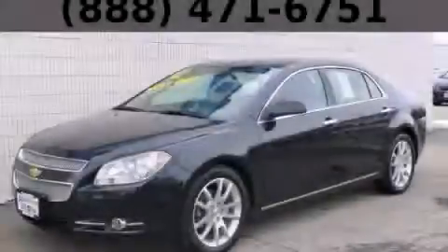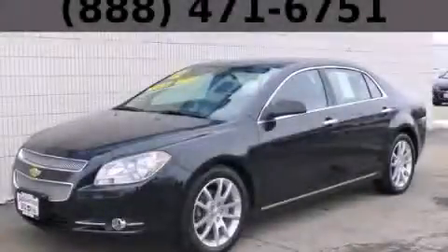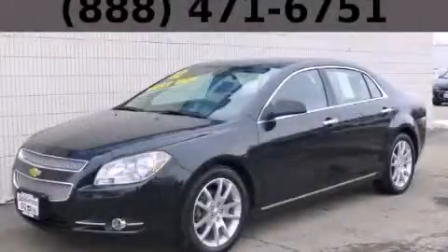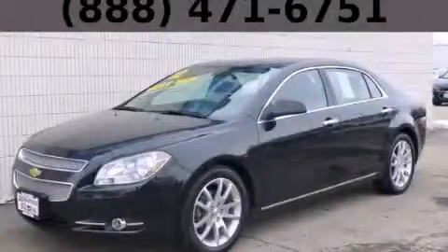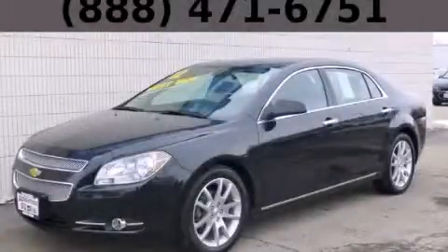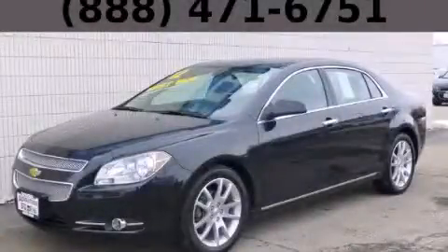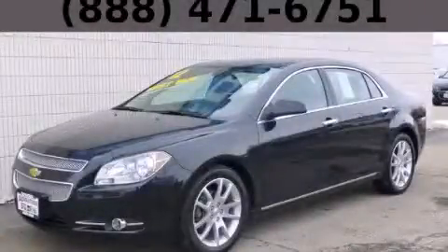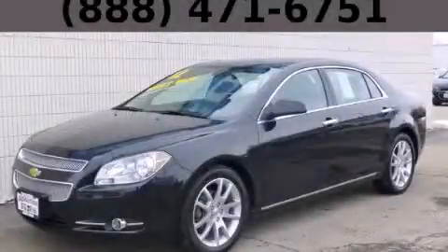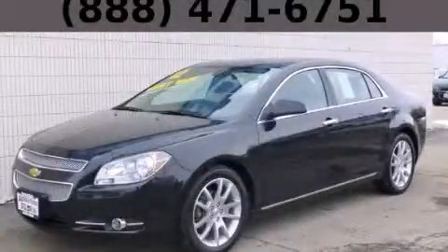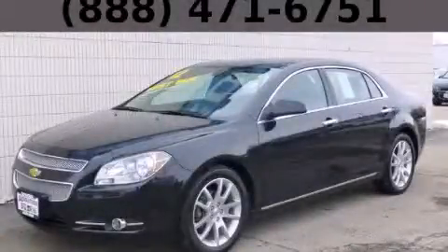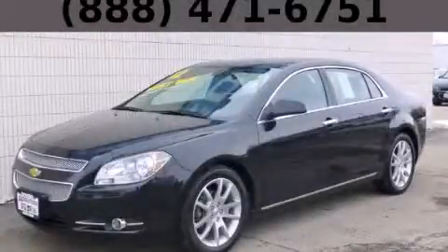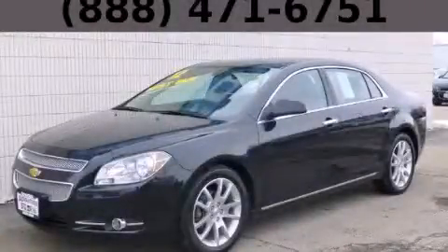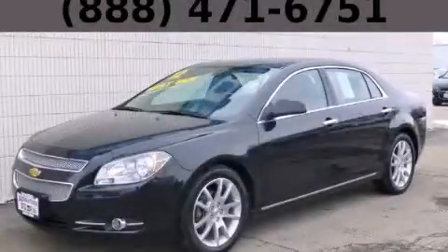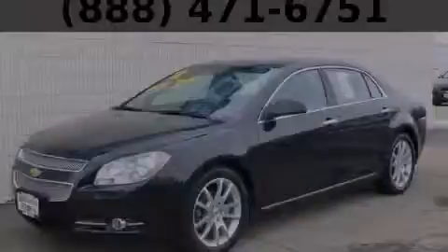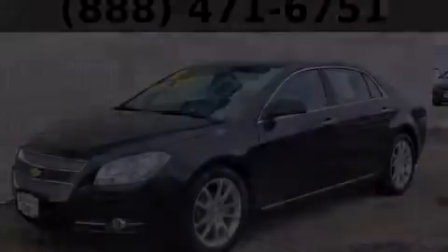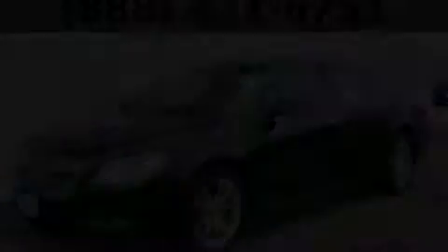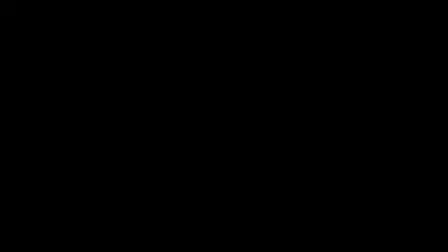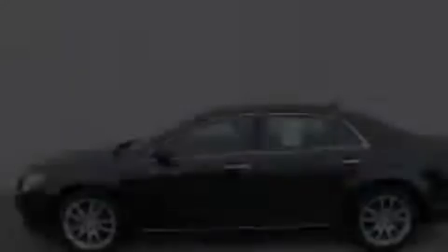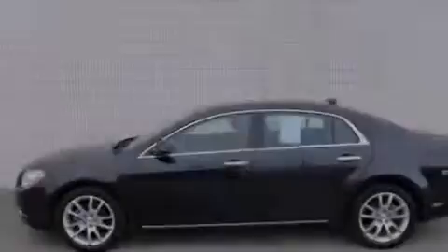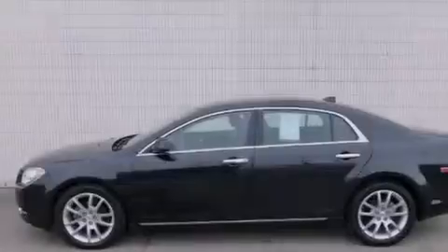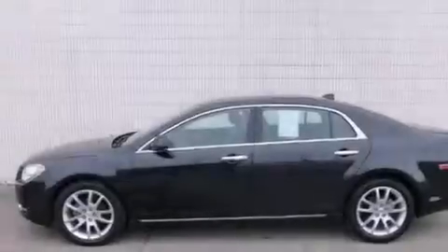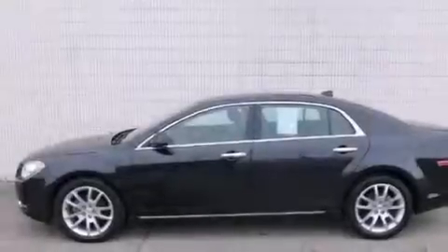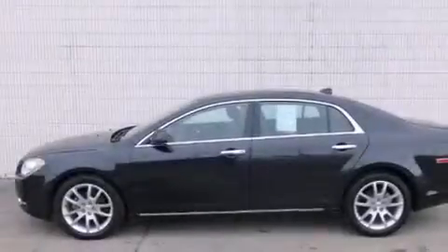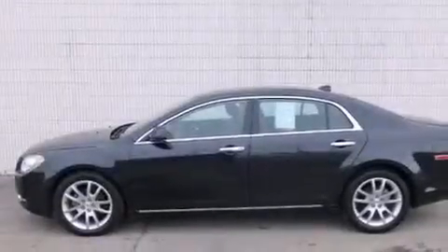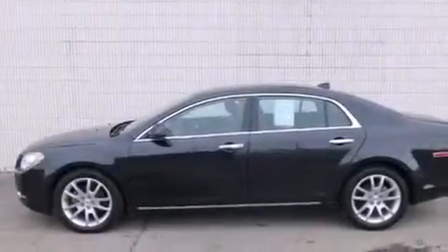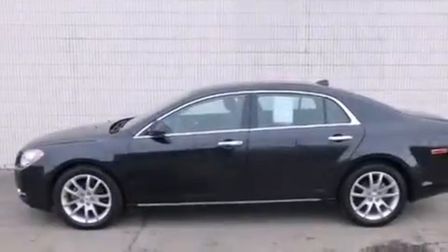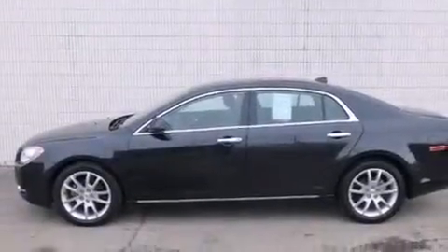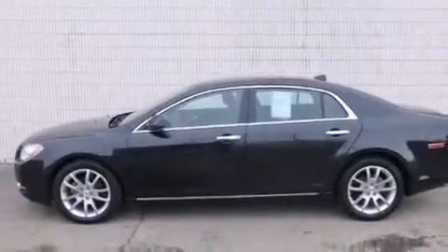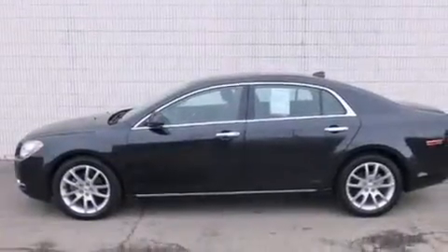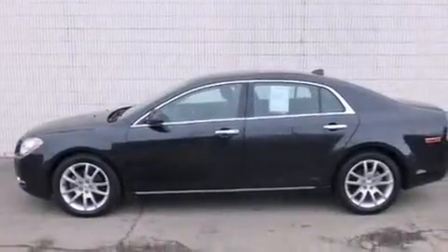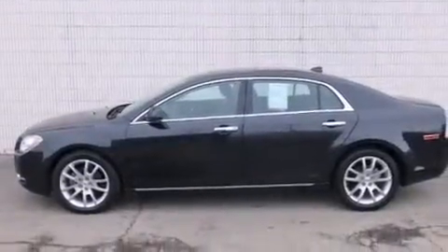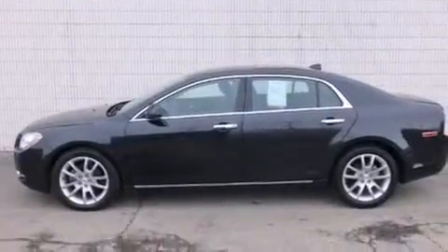This is a 2012 Chevrolet Malibu. It has a 2.4-liter four-cylinder engine and an automatic transmission.